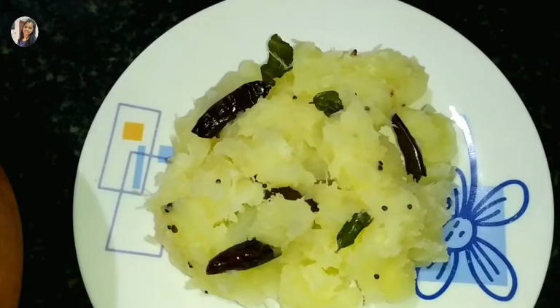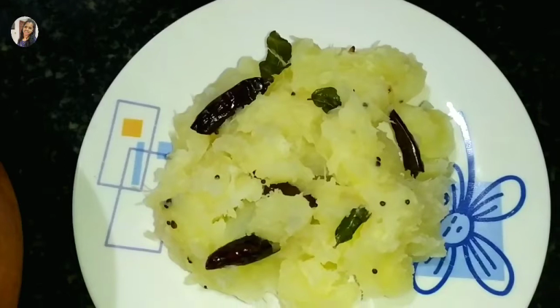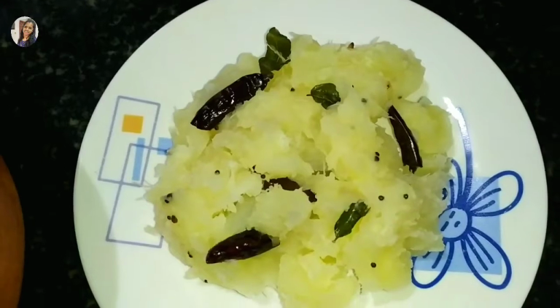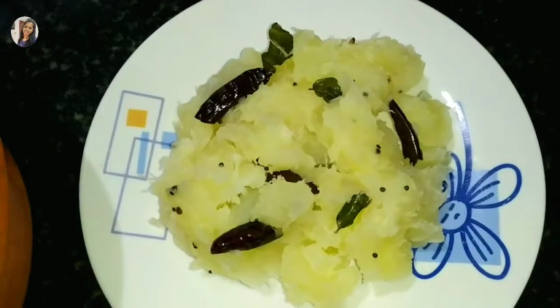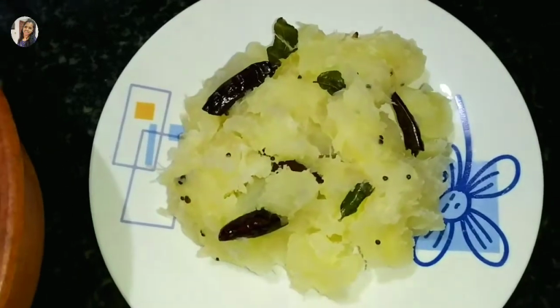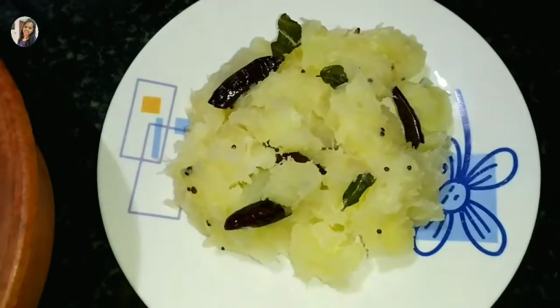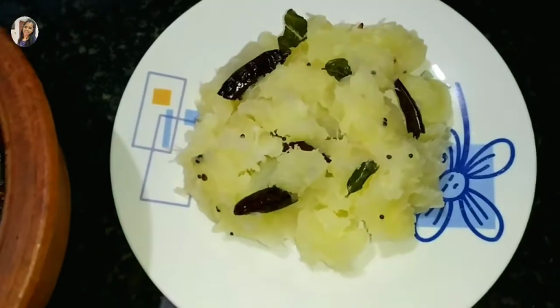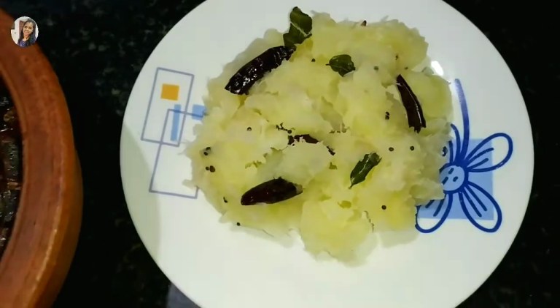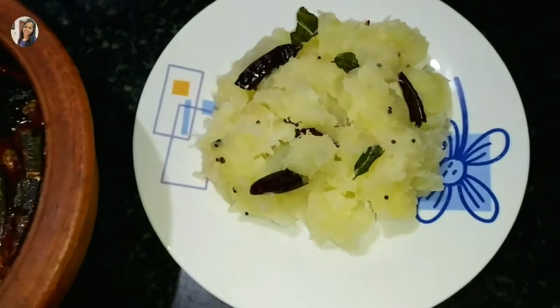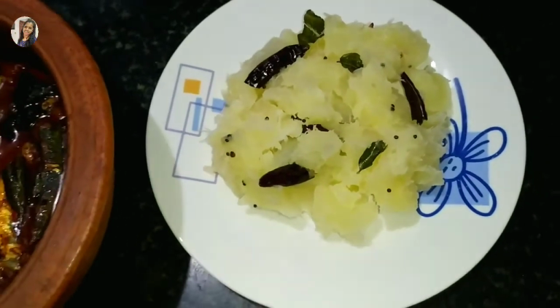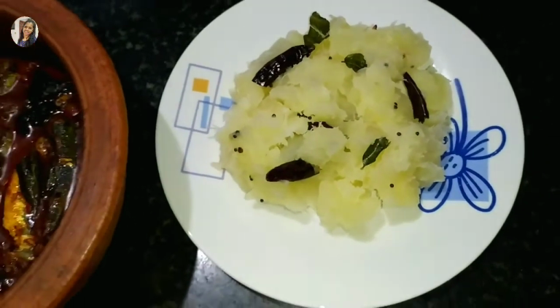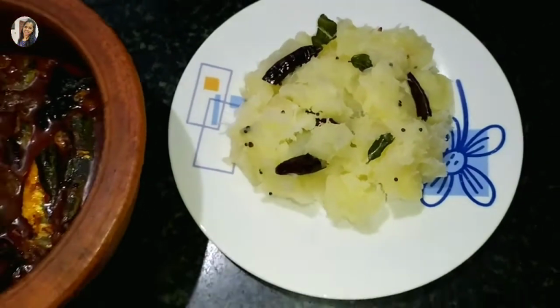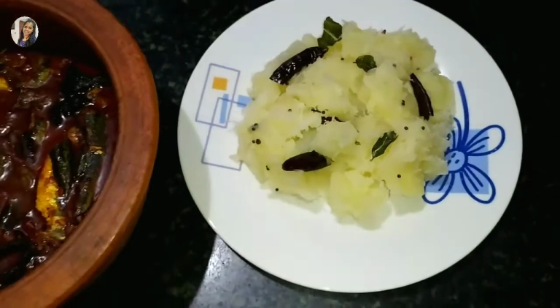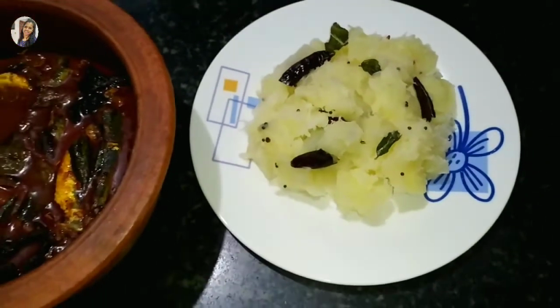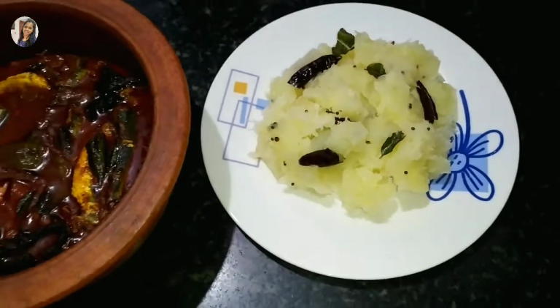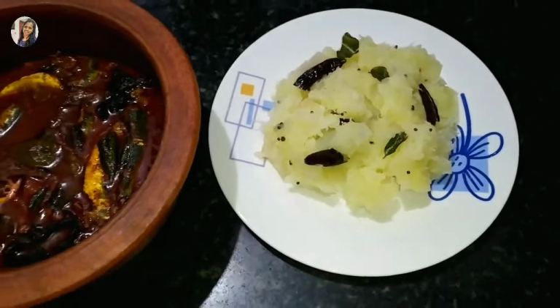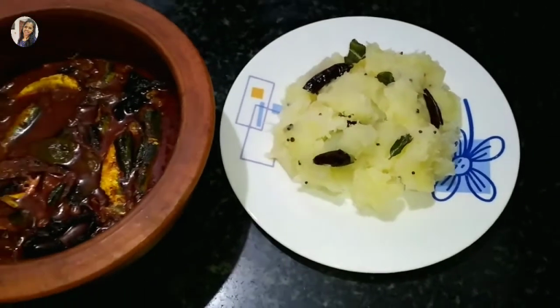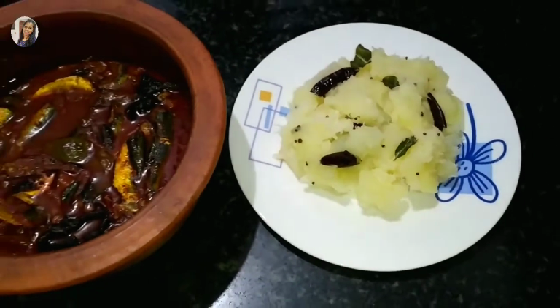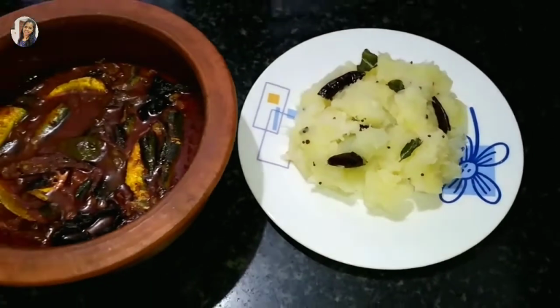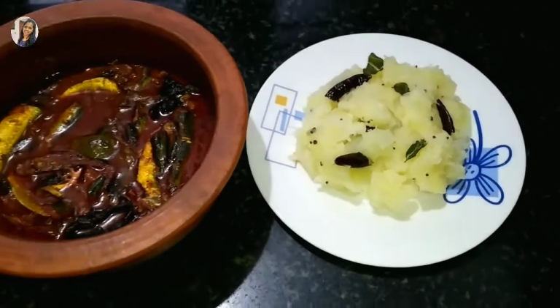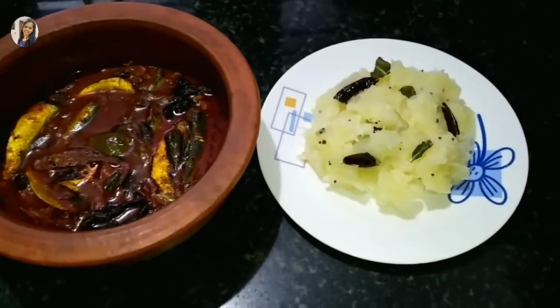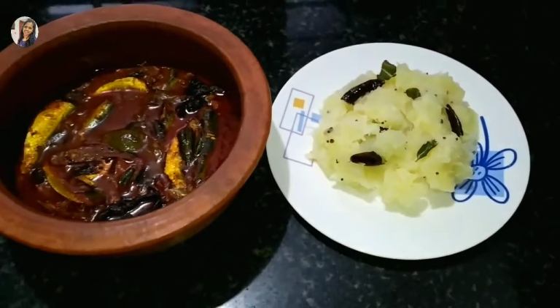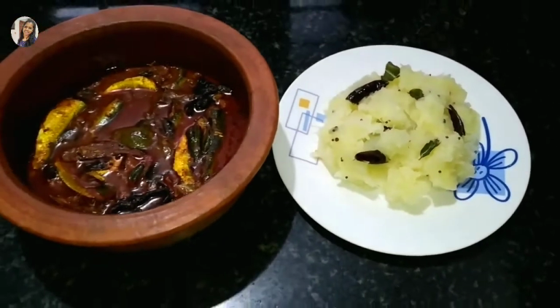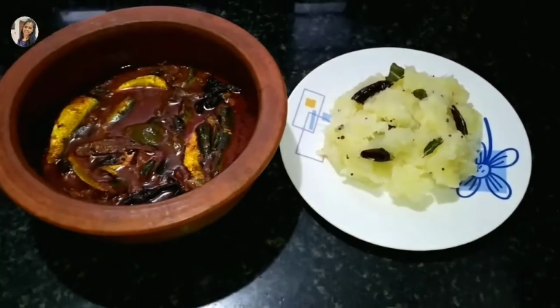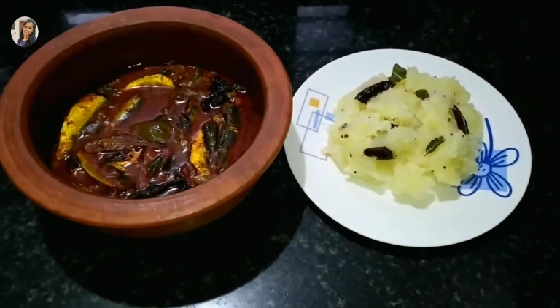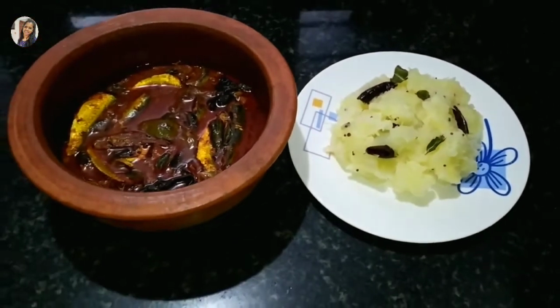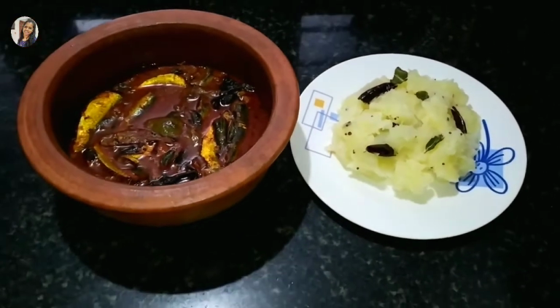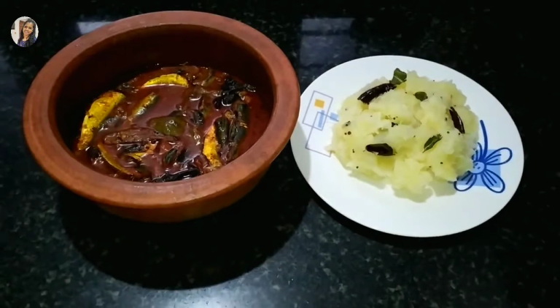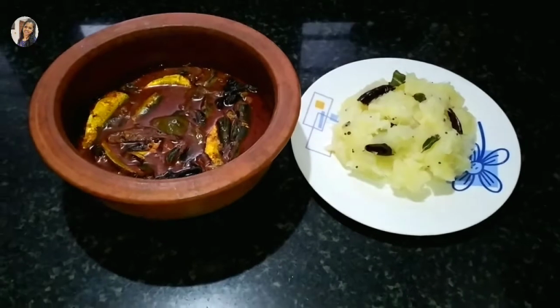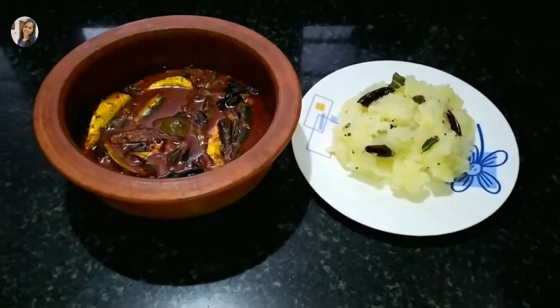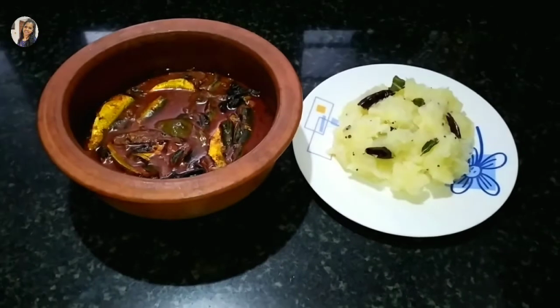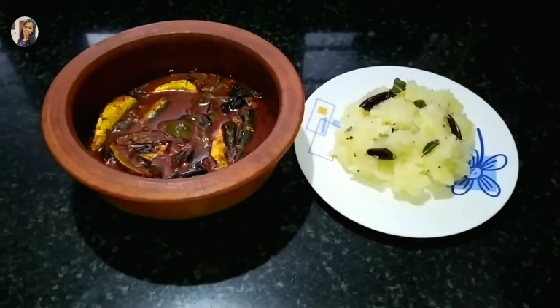Hi friends, welcome to the video. I am making a cup of tea.